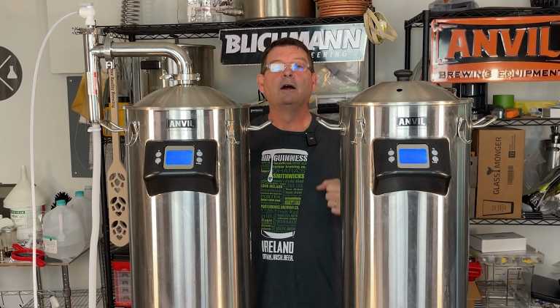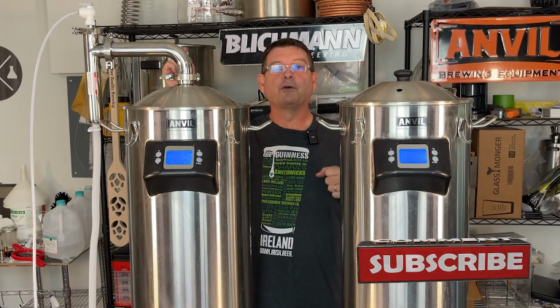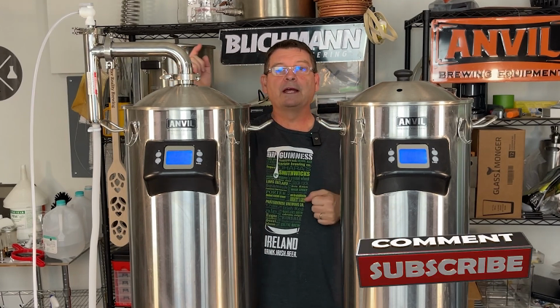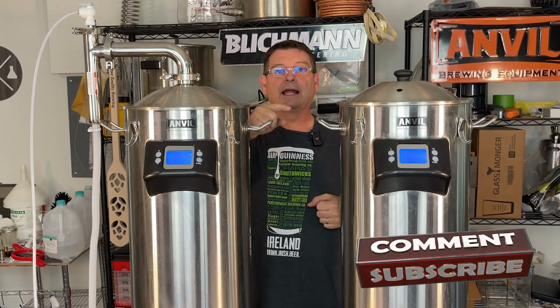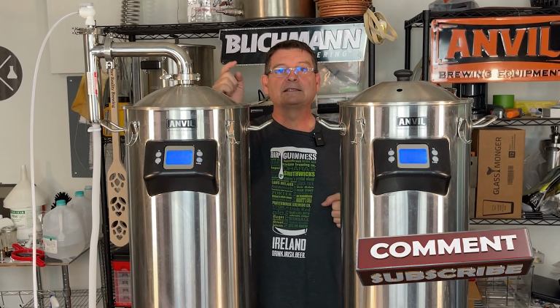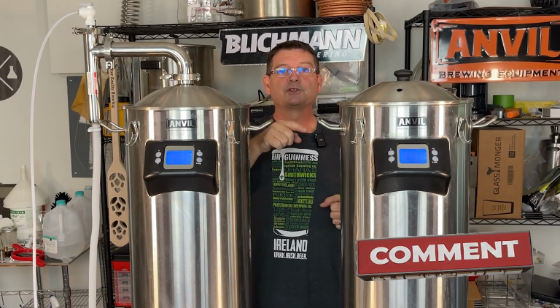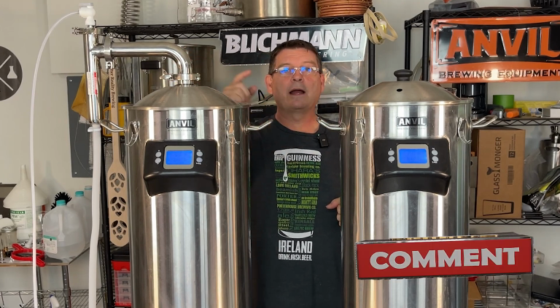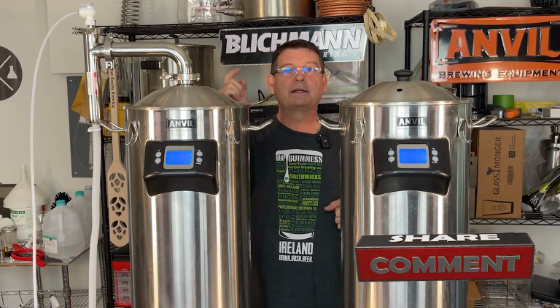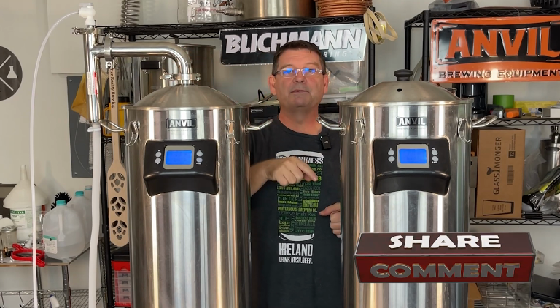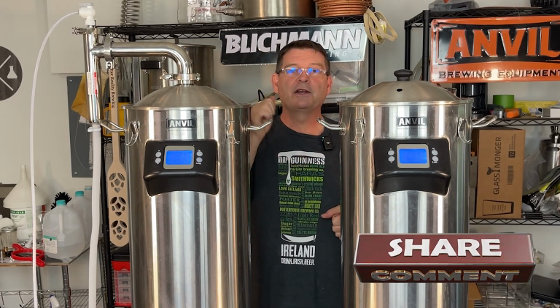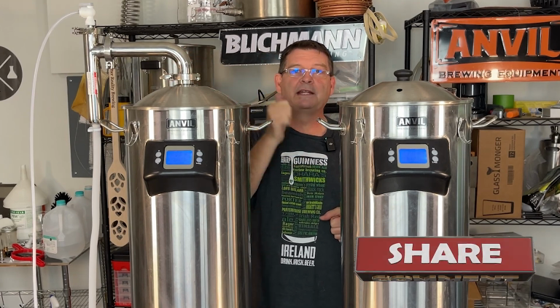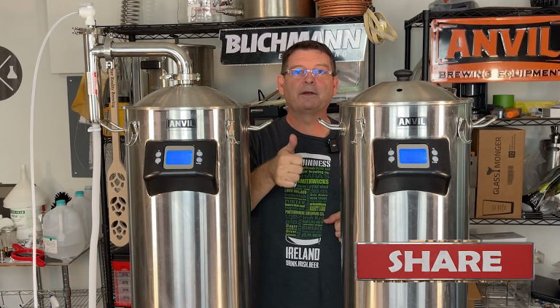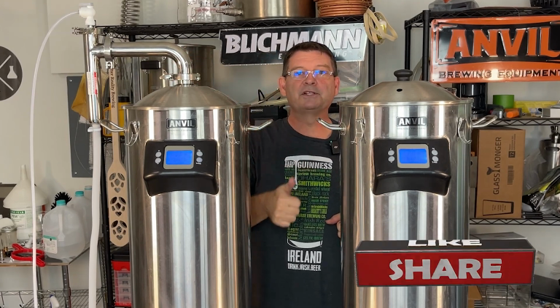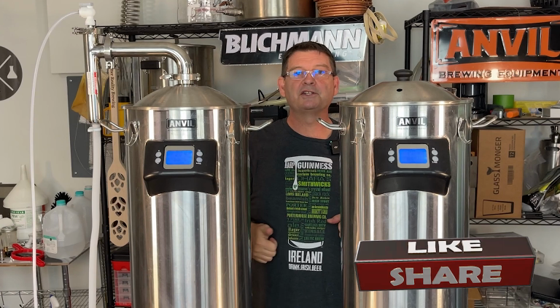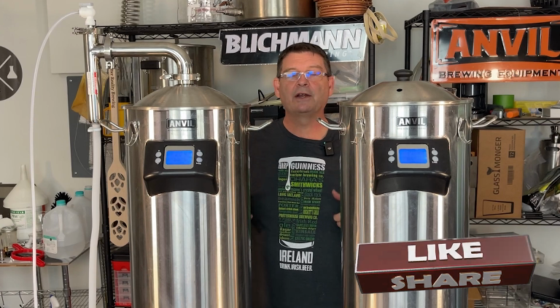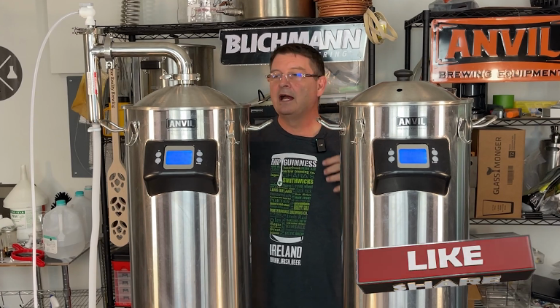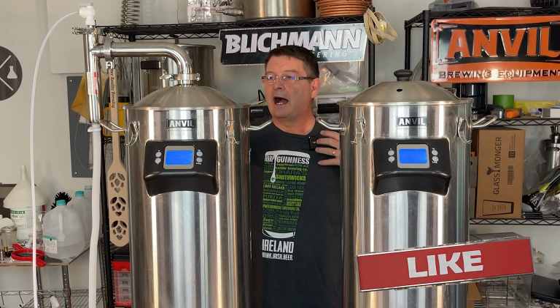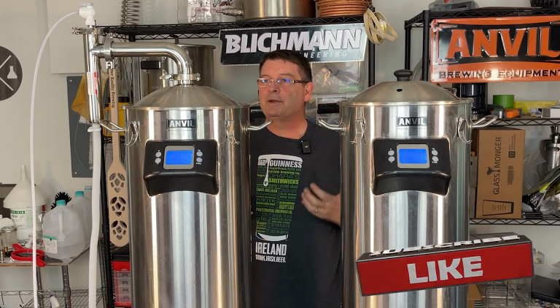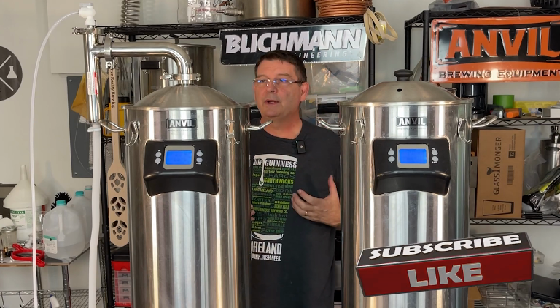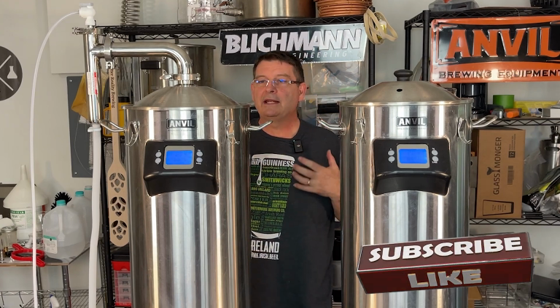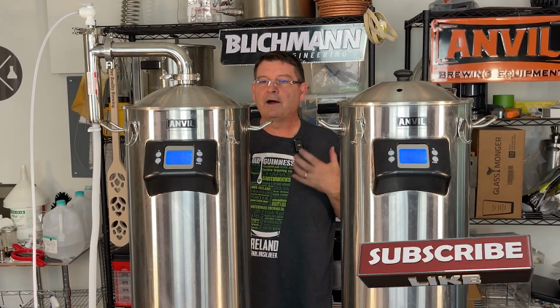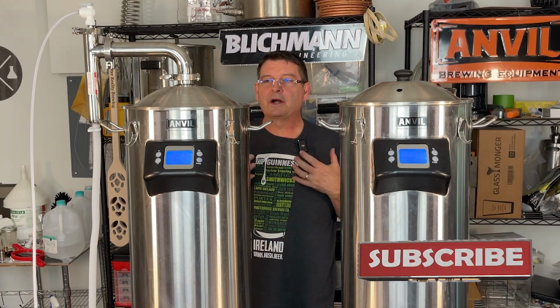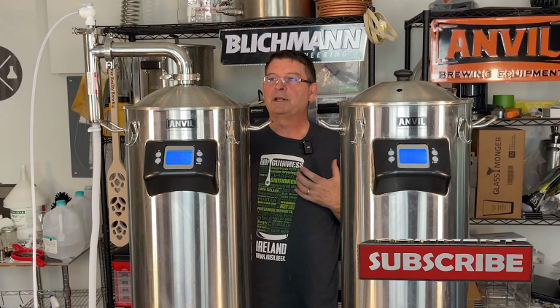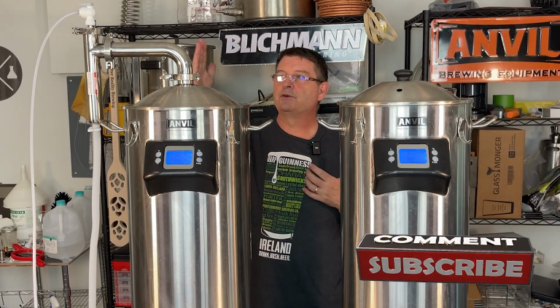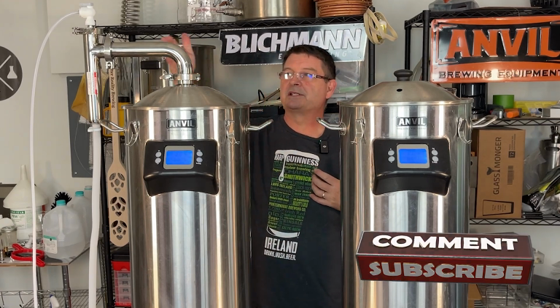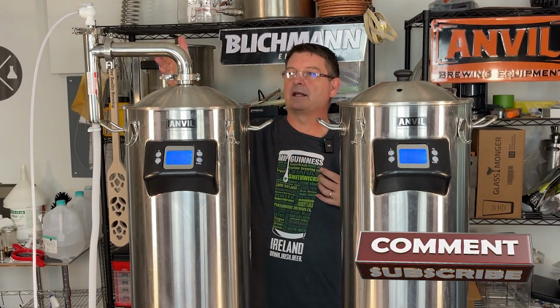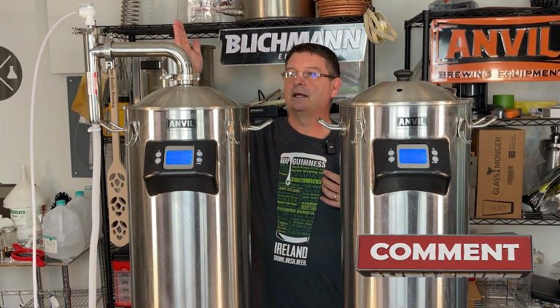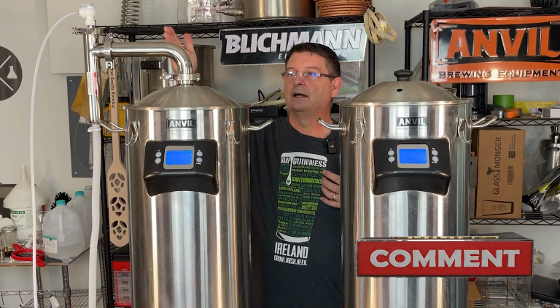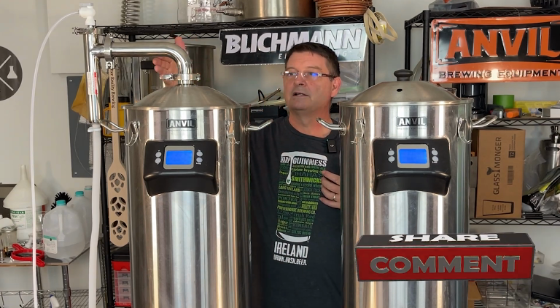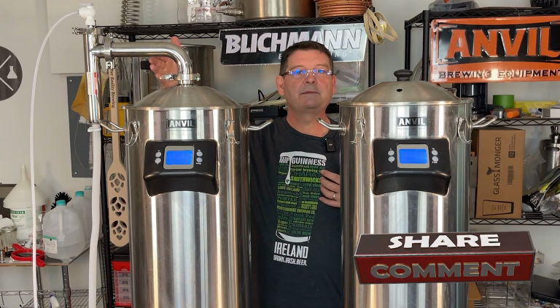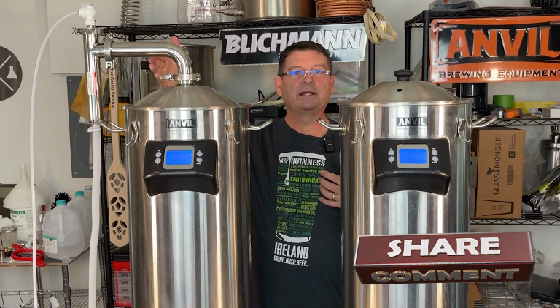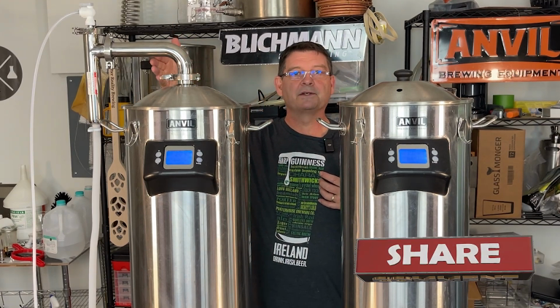Don't forget to like, subscribe, and keep sharing — definitely appreciate the sharing. I've been reading about other companies who've been selling steam condensers.